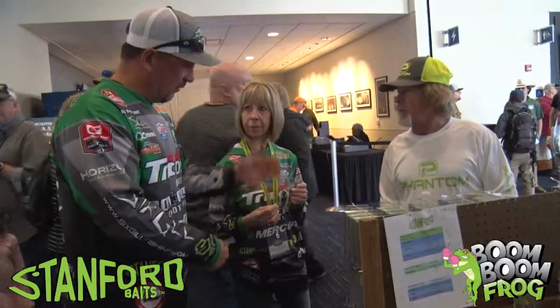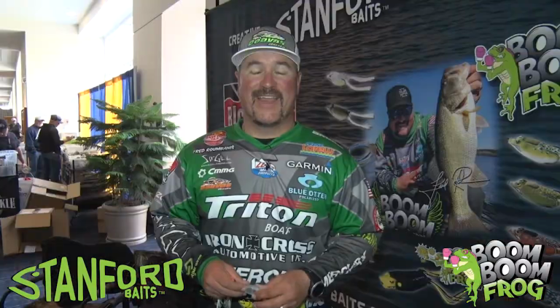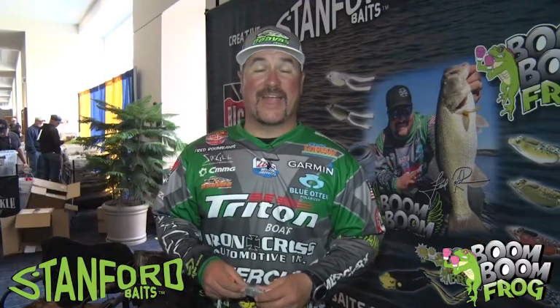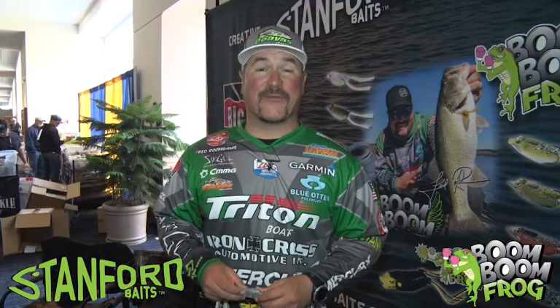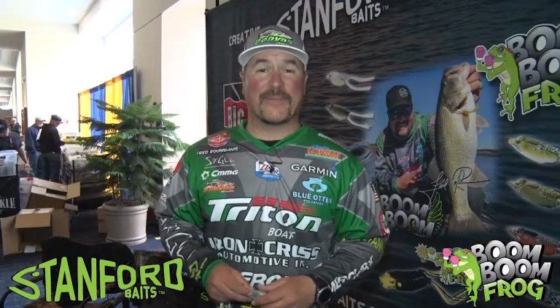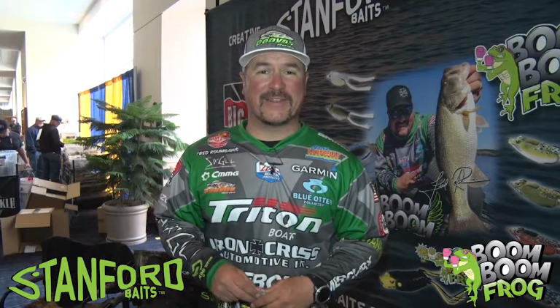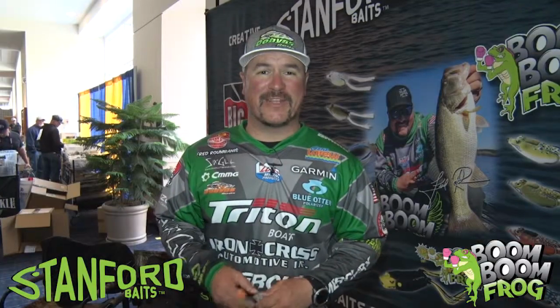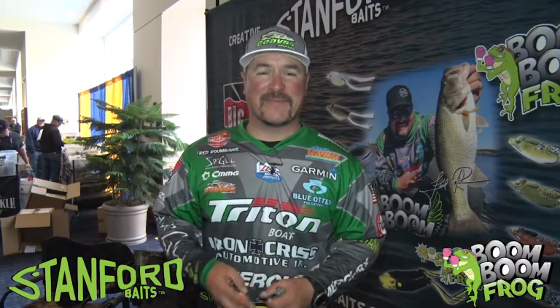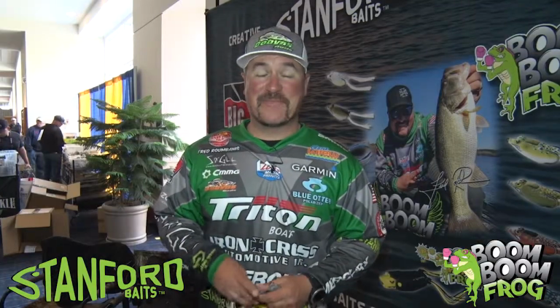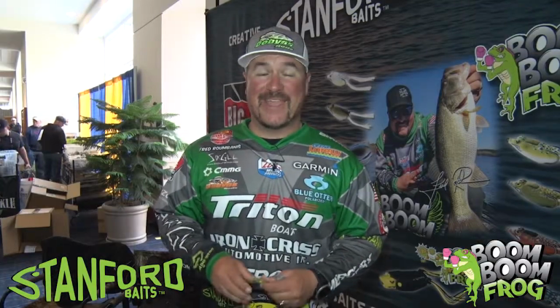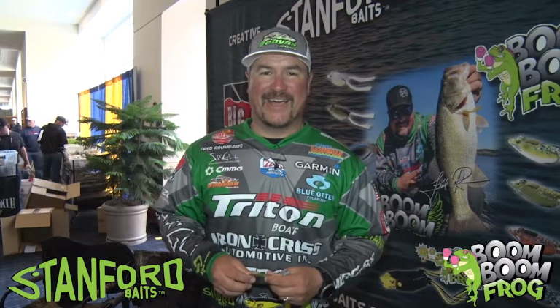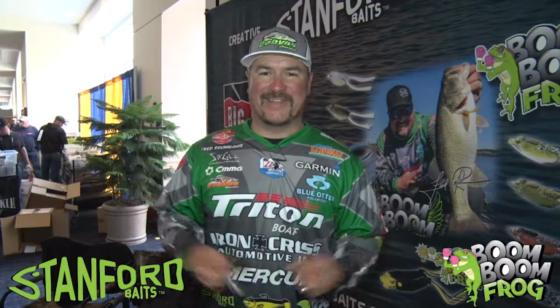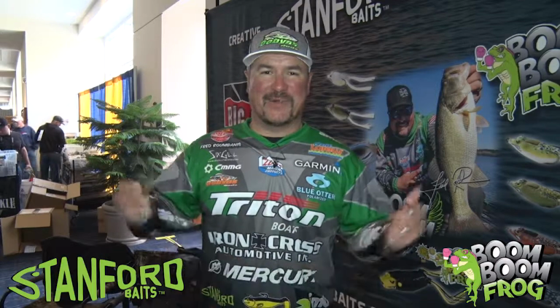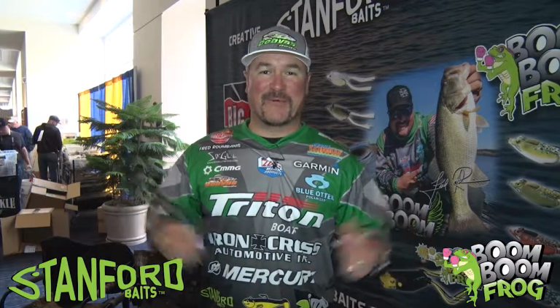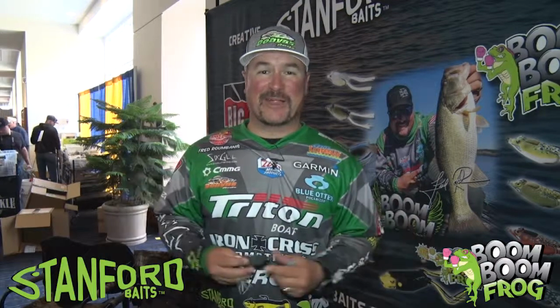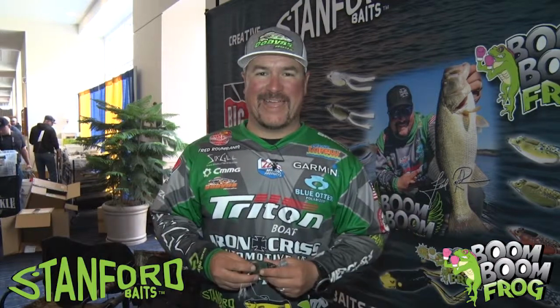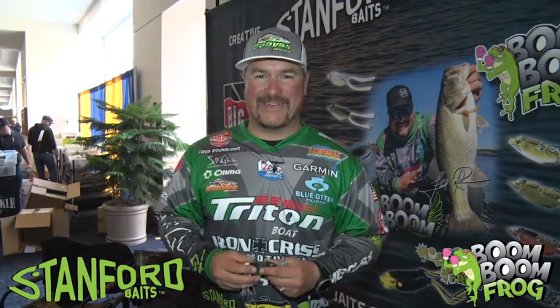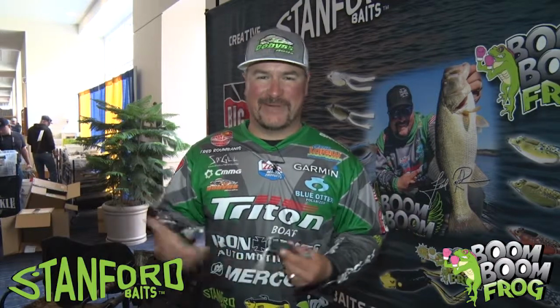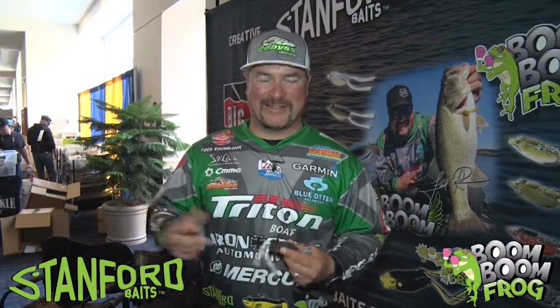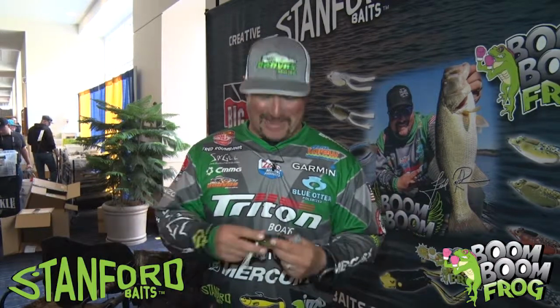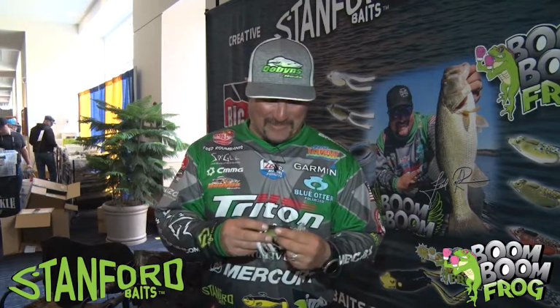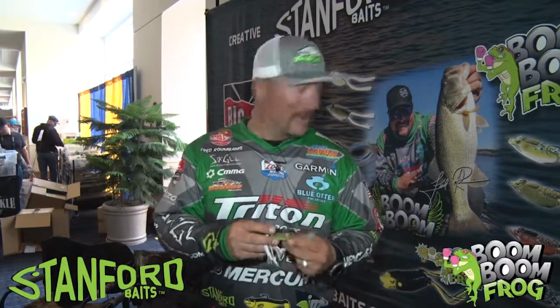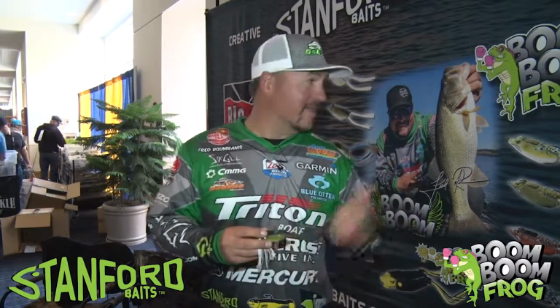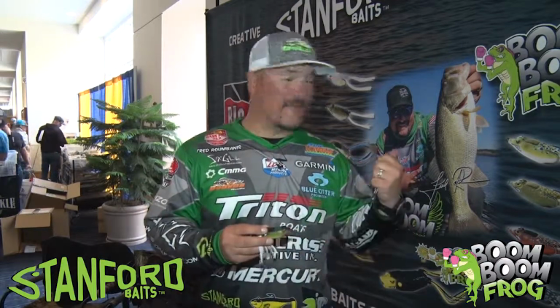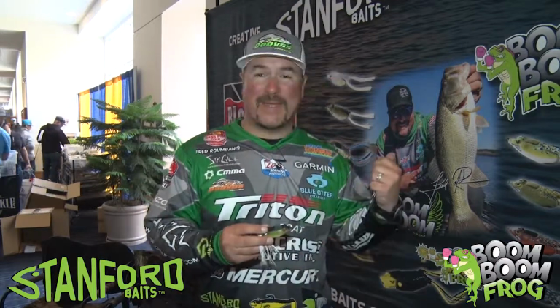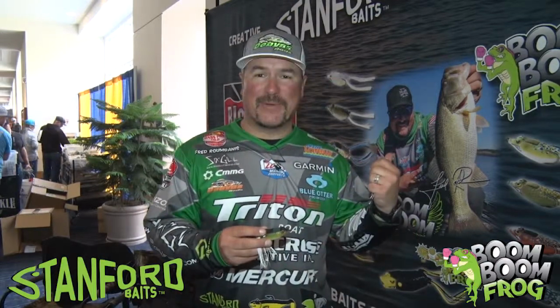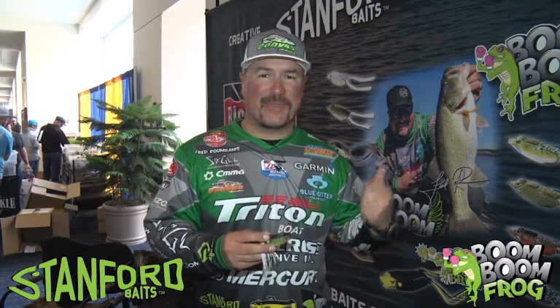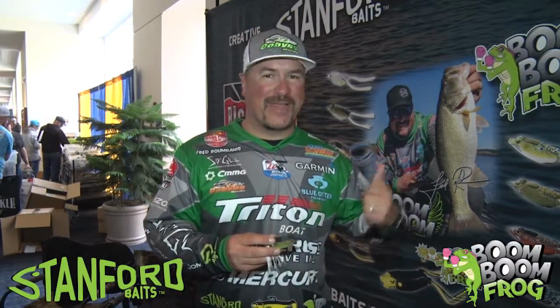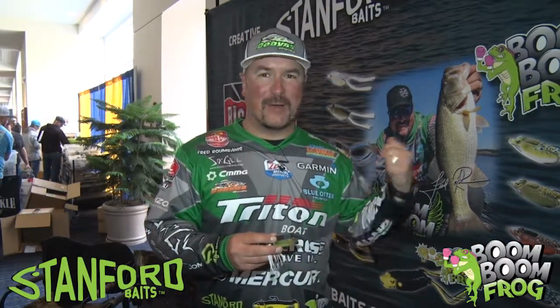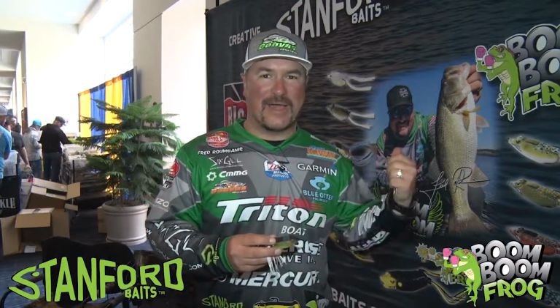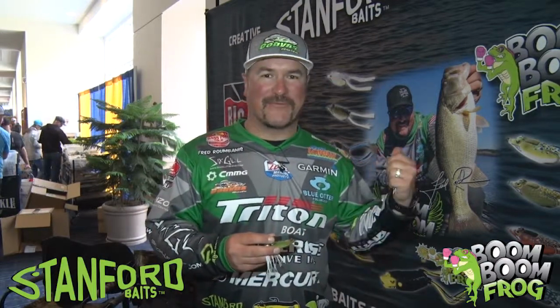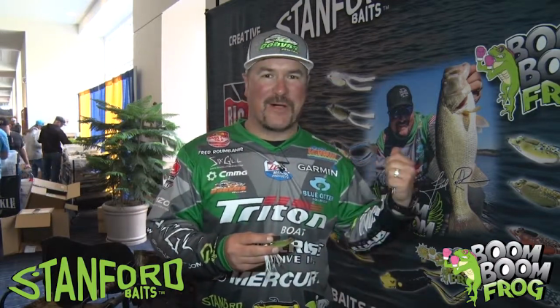Hey guys, Fred Rubanis here. You know I'm a frog guy, what can I say. We're in the Stanford Bait Booth, got a whole line of frogs.